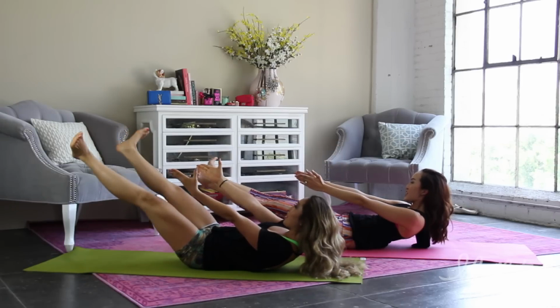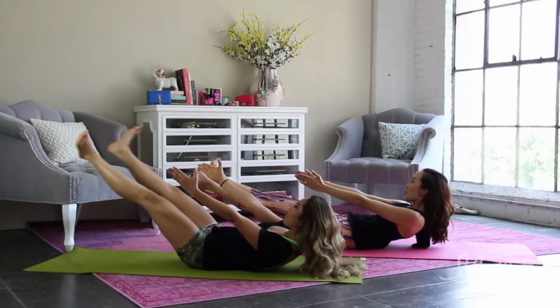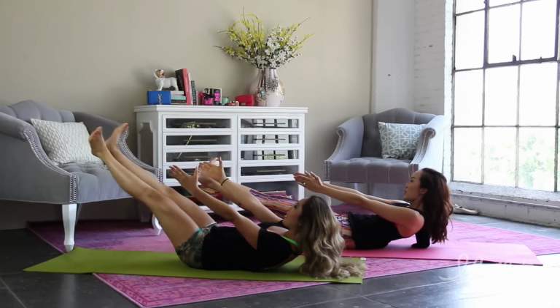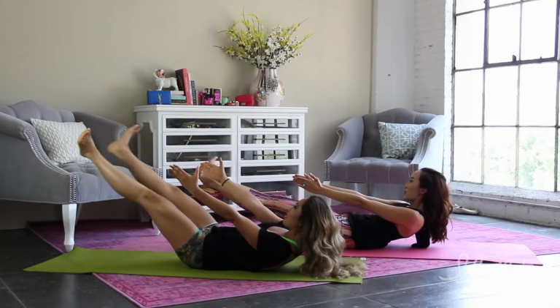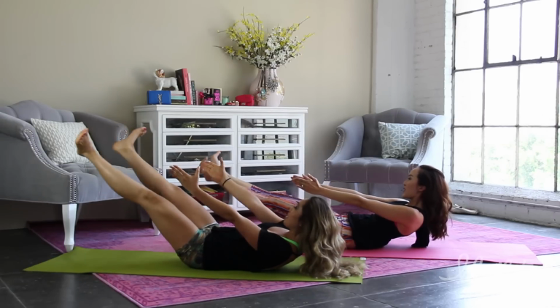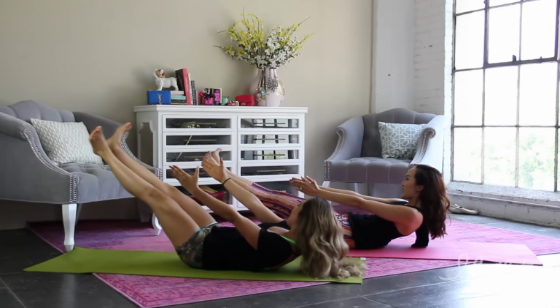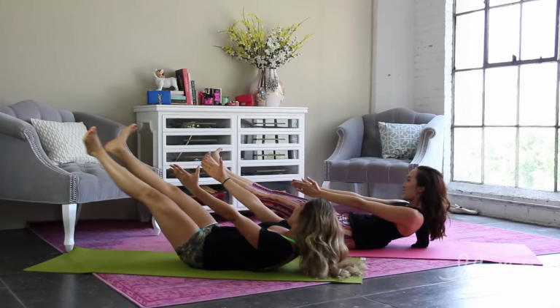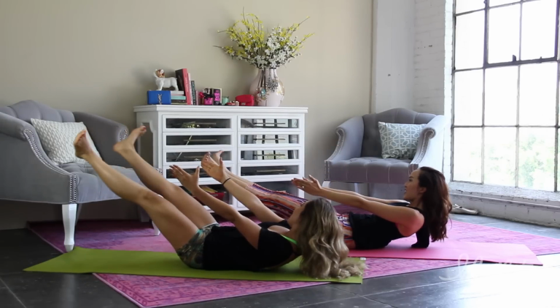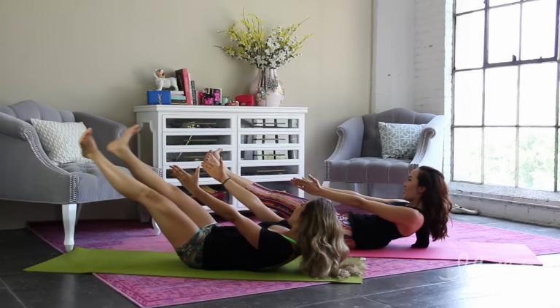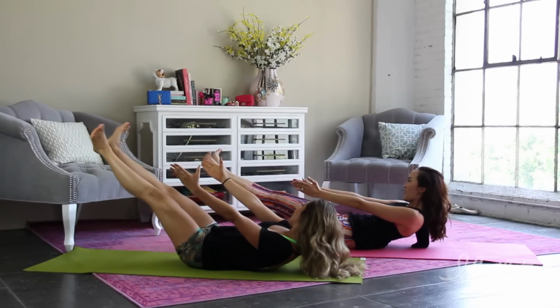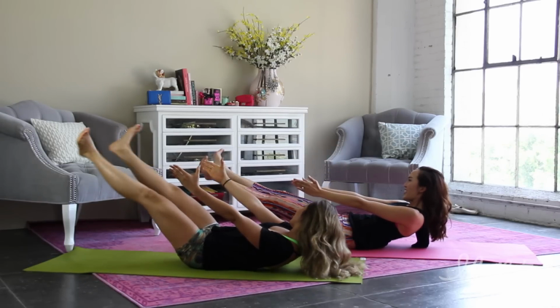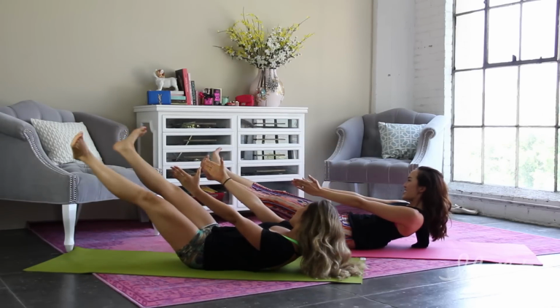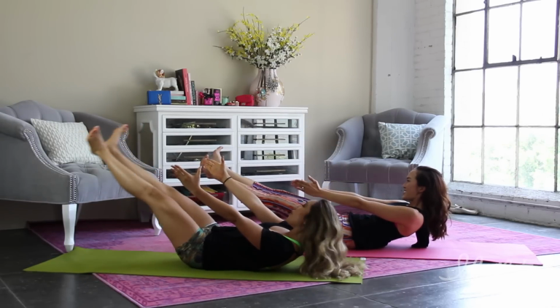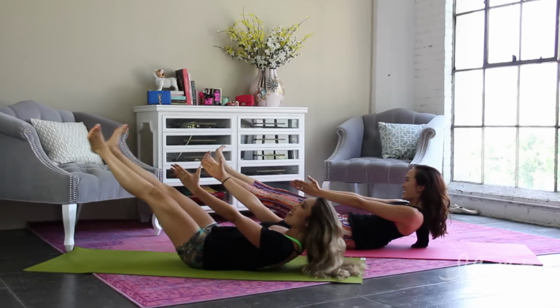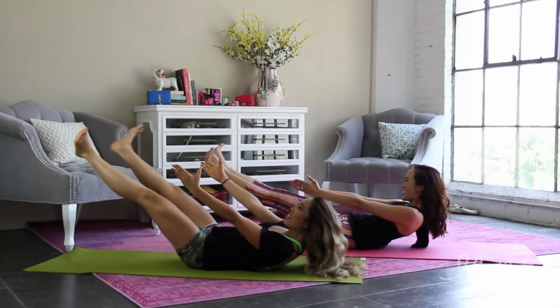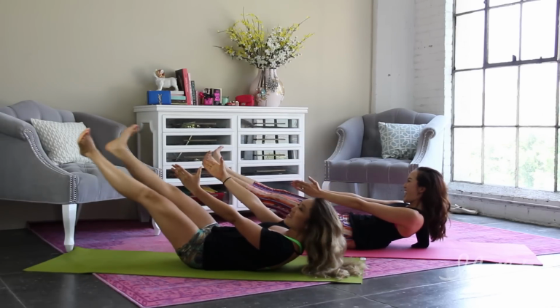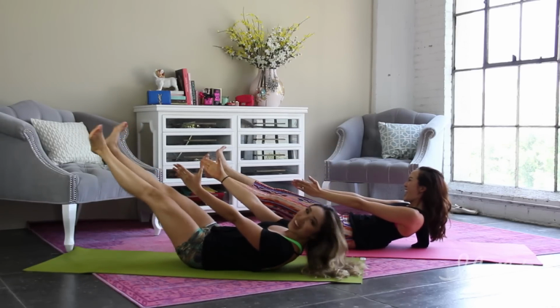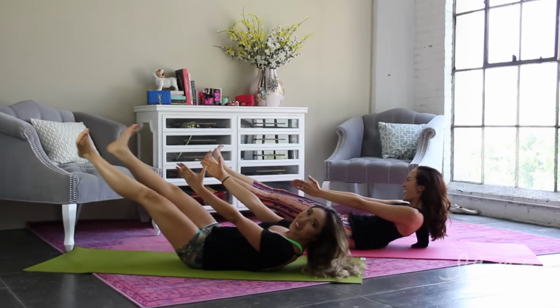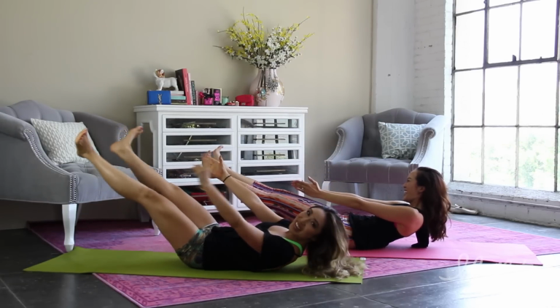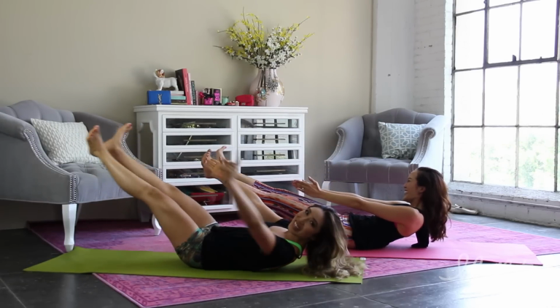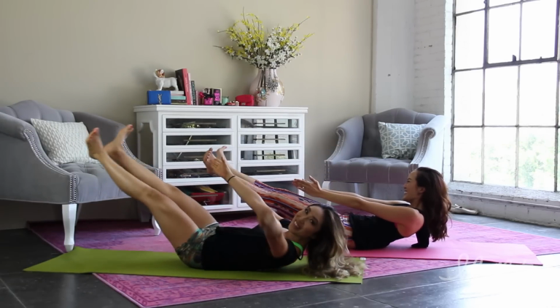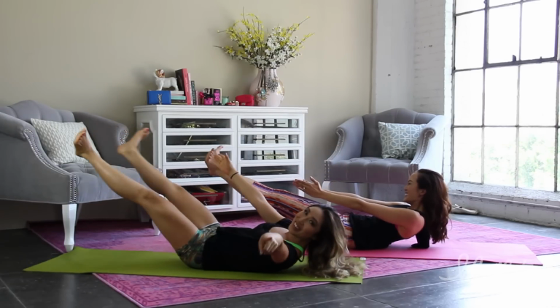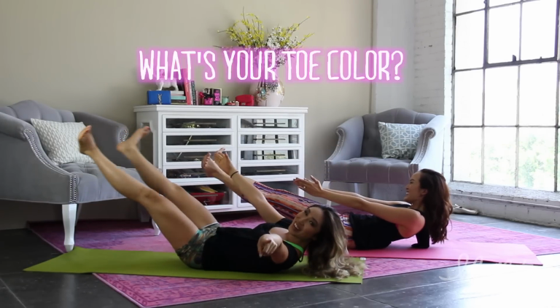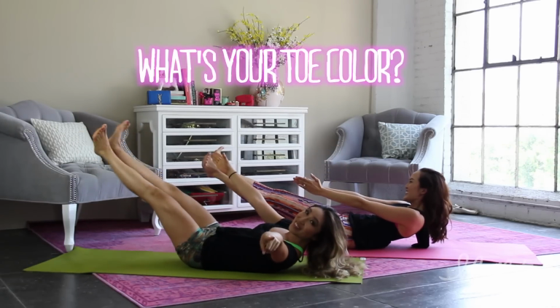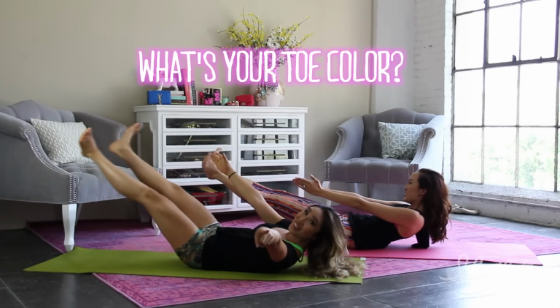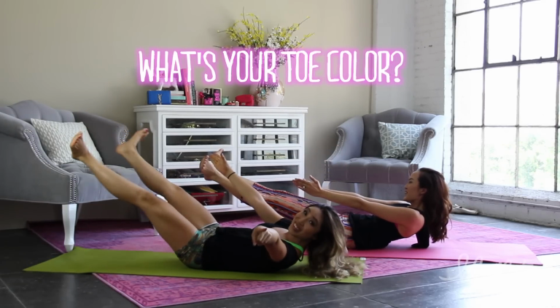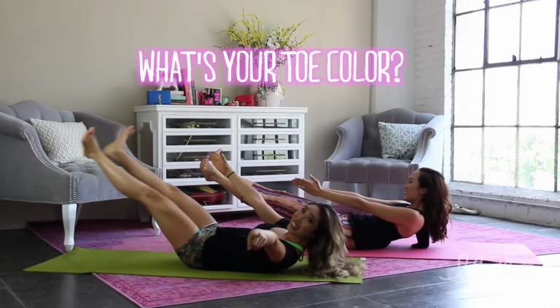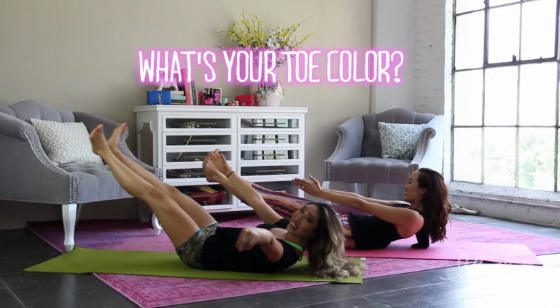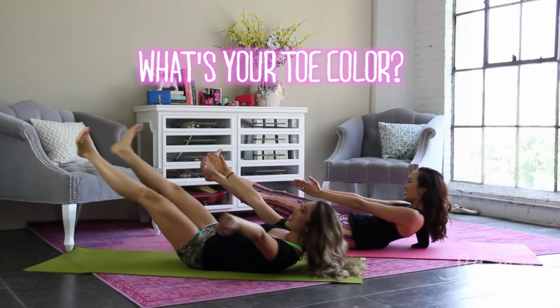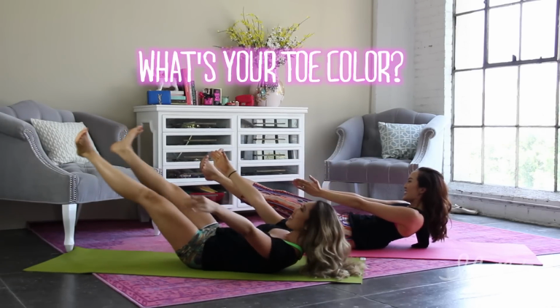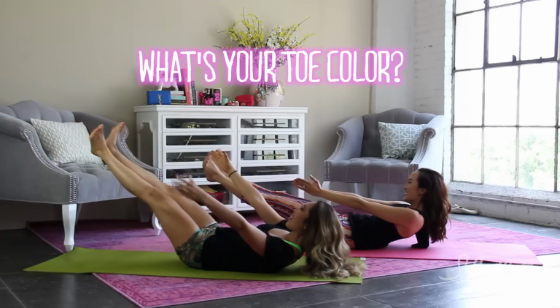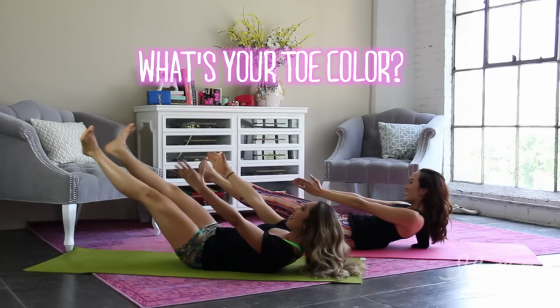What color are your toes? Orange. Let me know what your toe colors are in the comments!